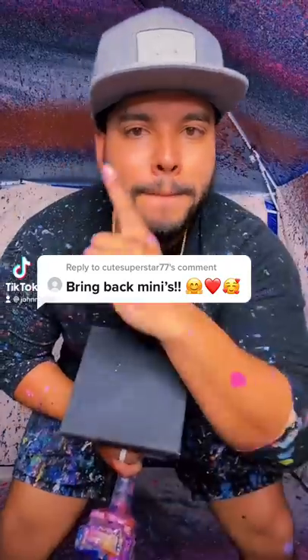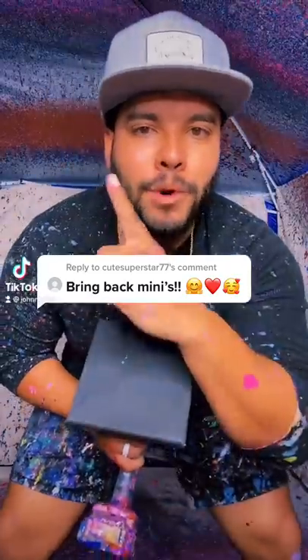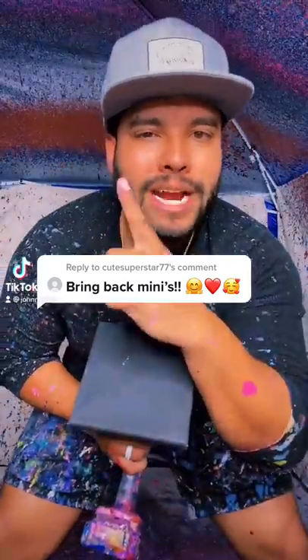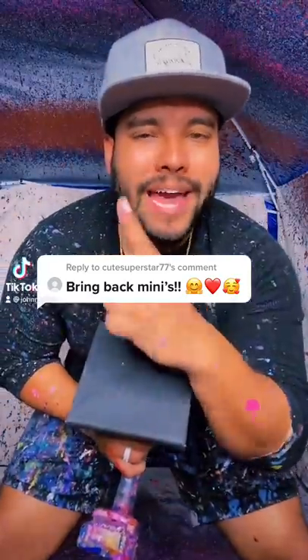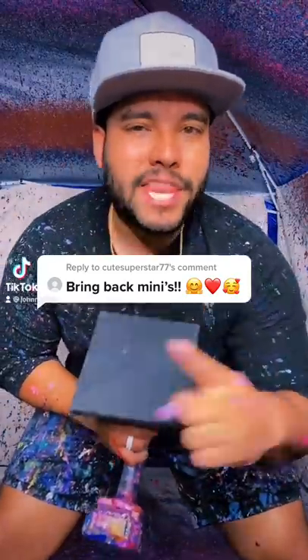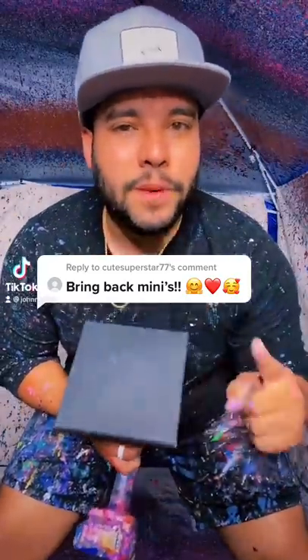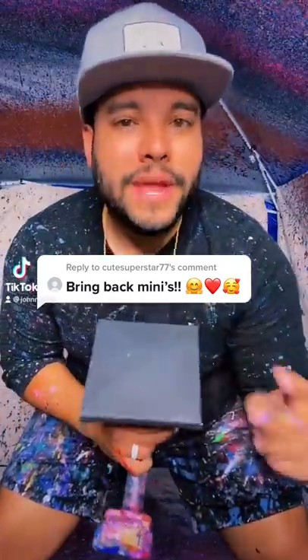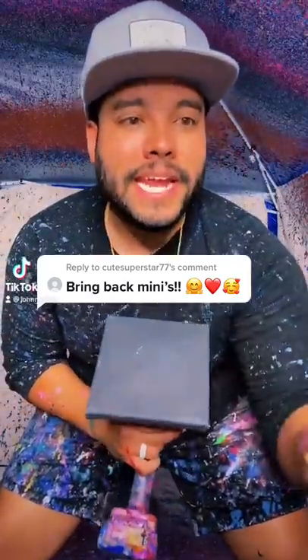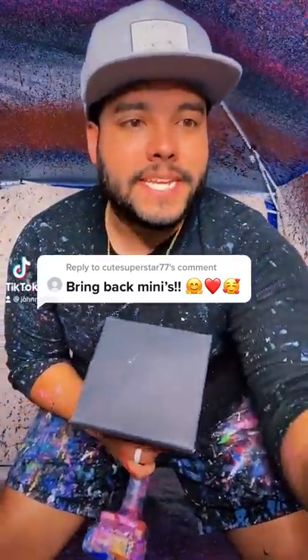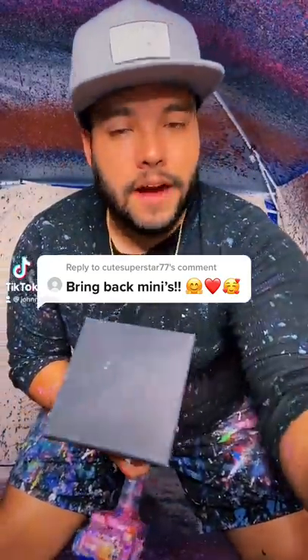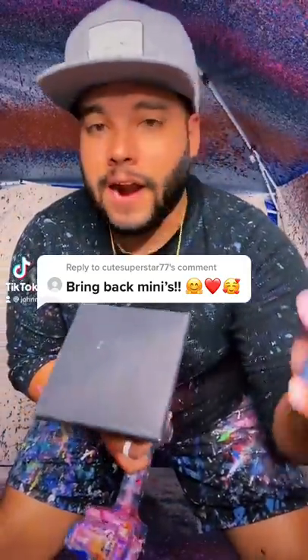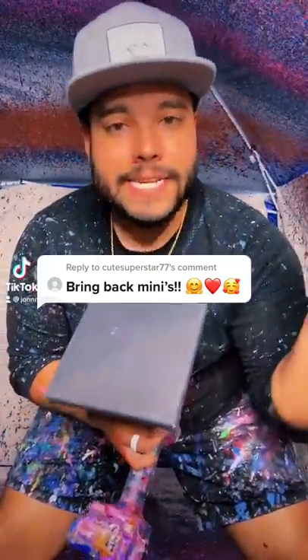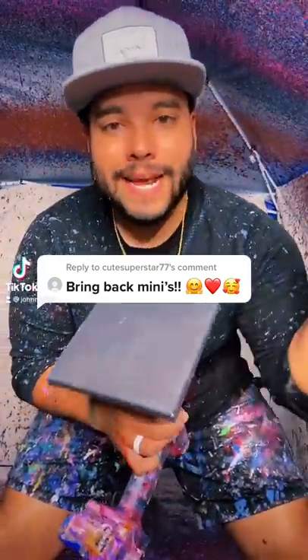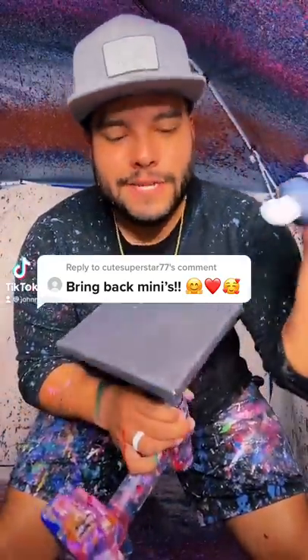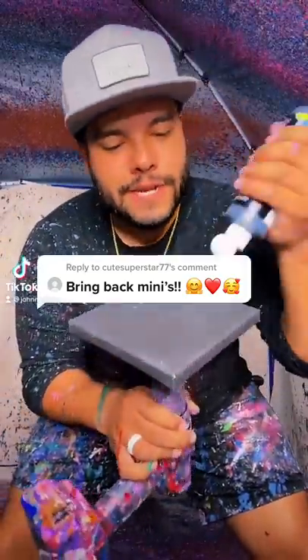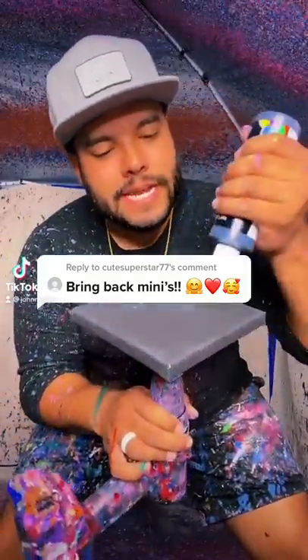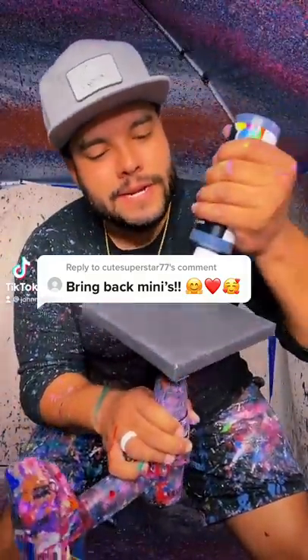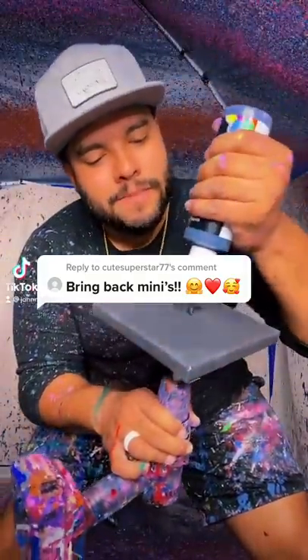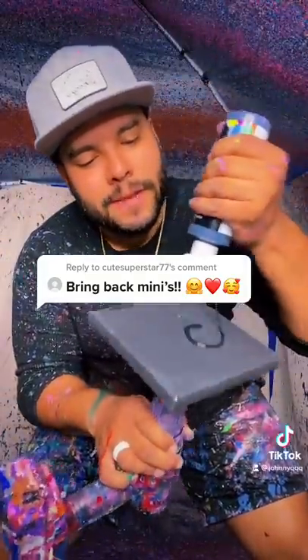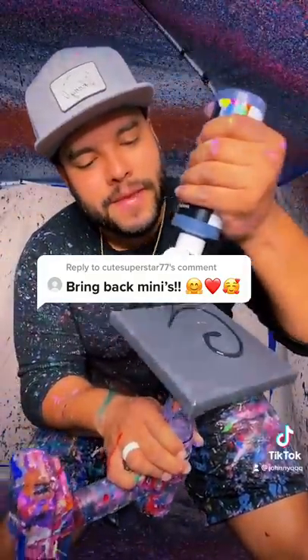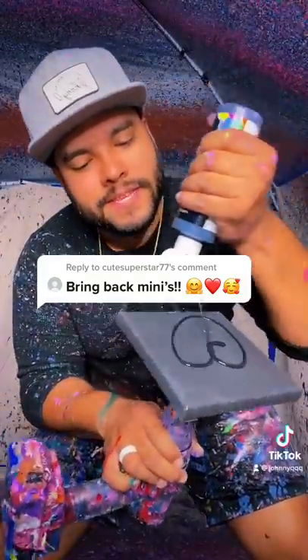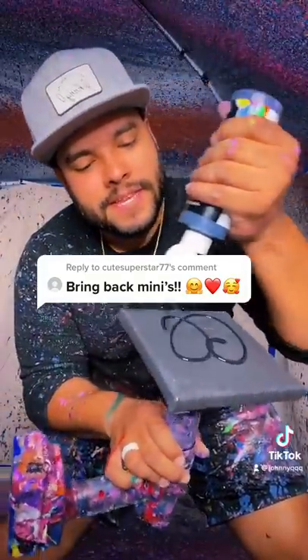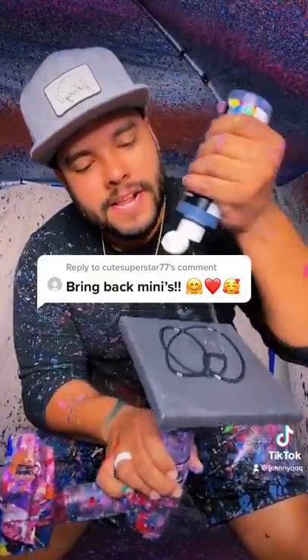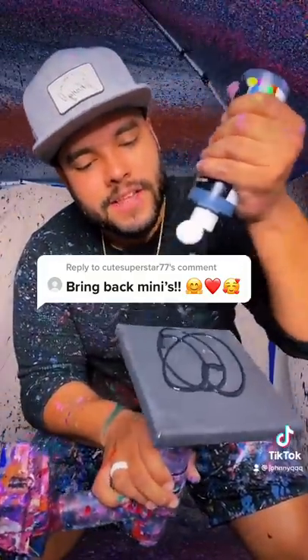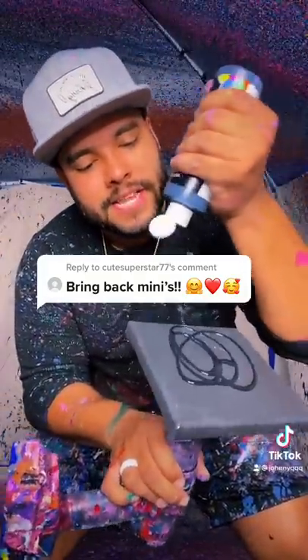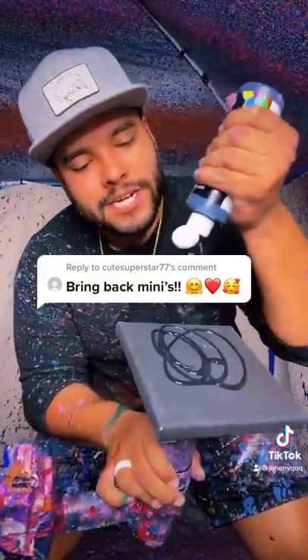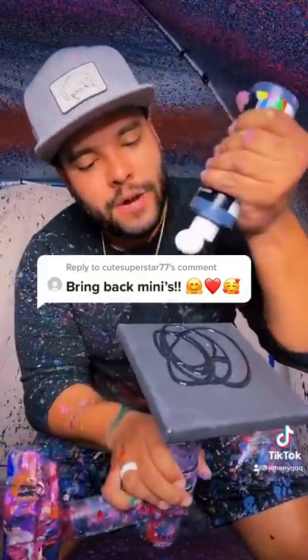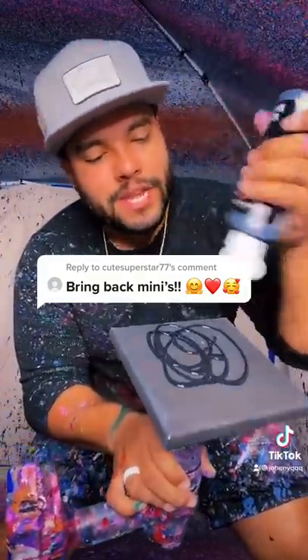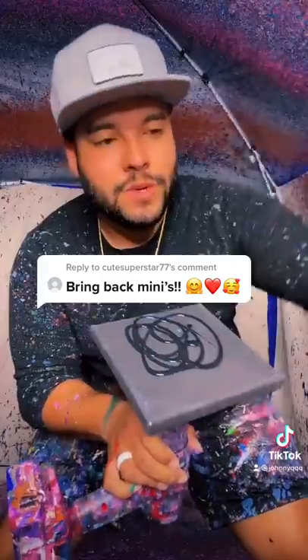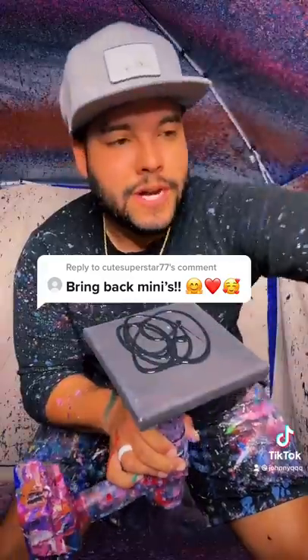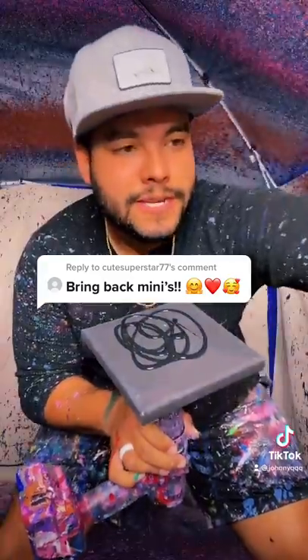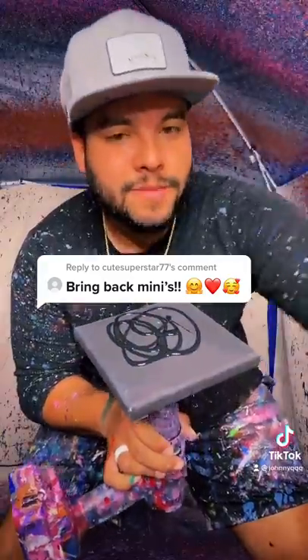Bring back the minis. All right, sounds good. Here's a mini piece. This is actually going out to a customer.